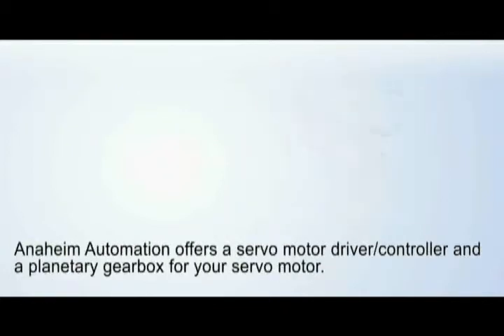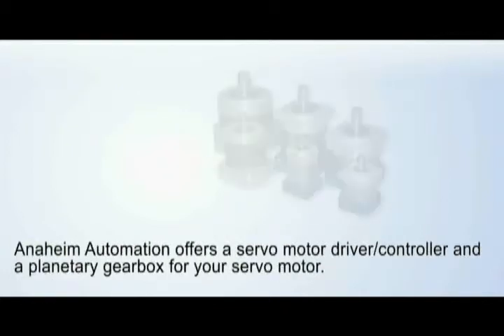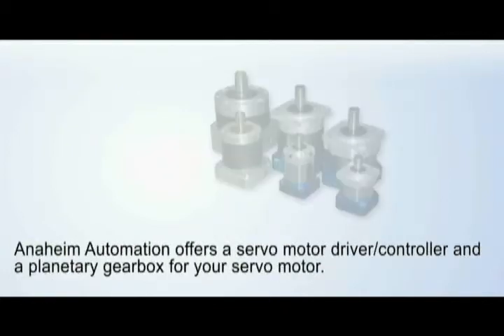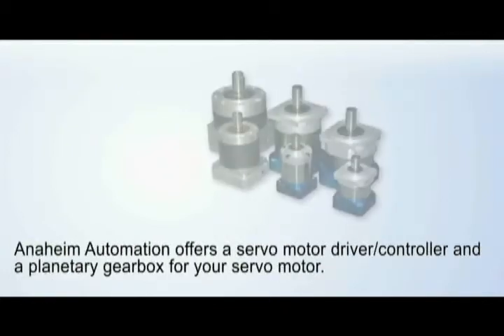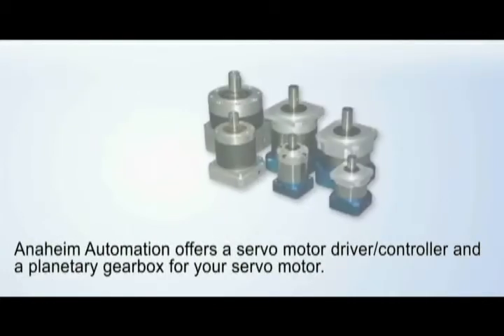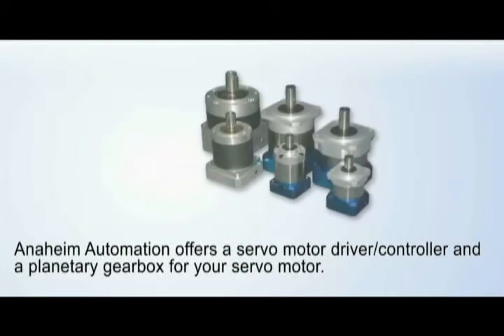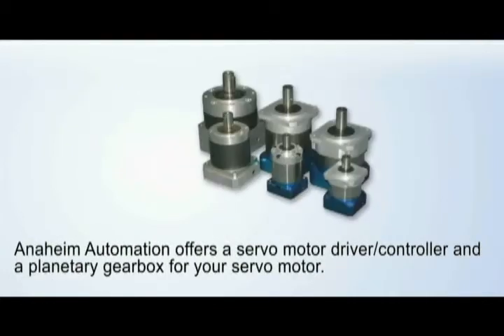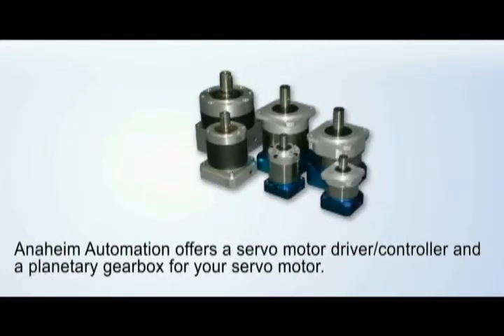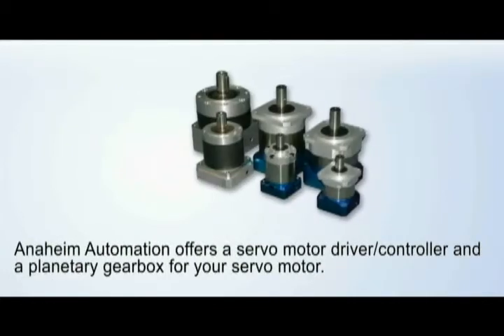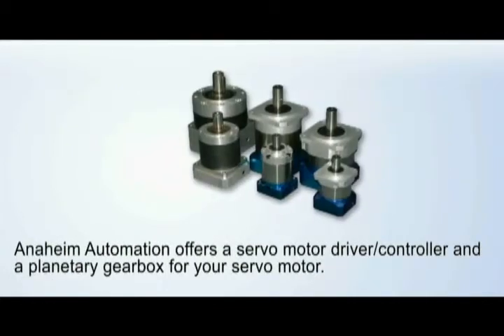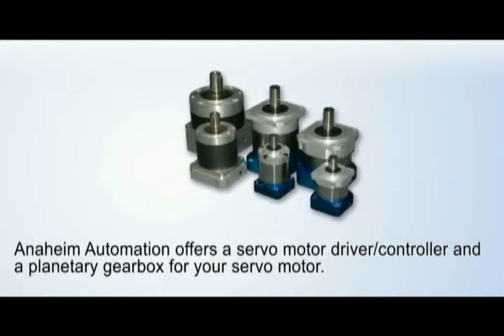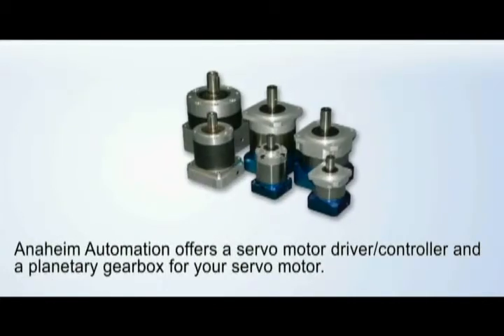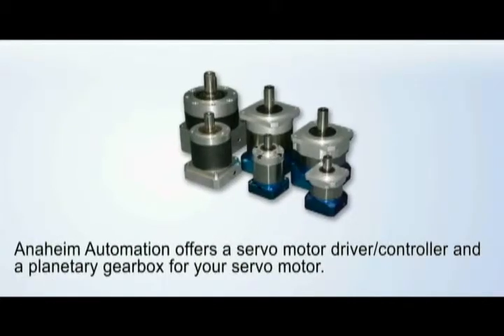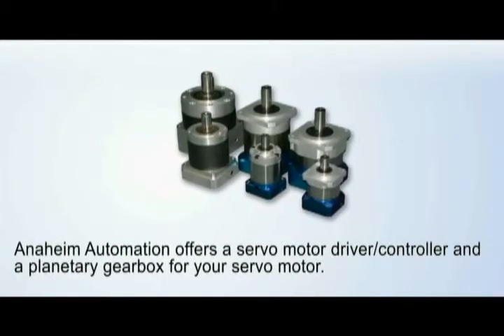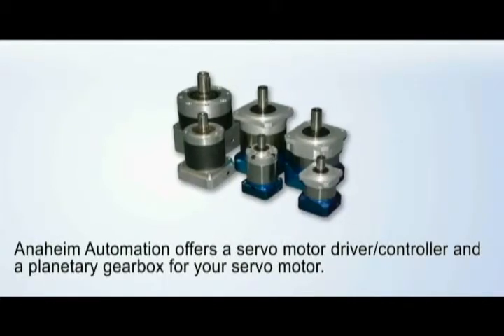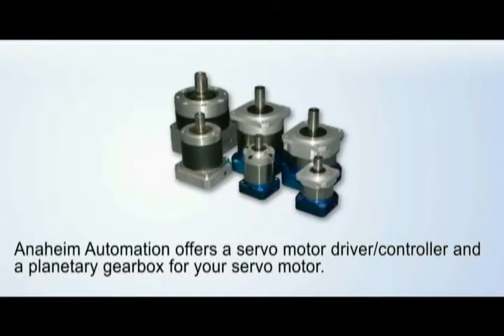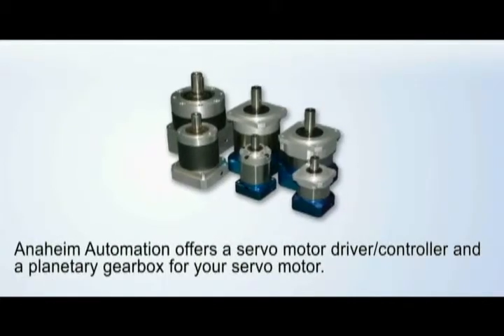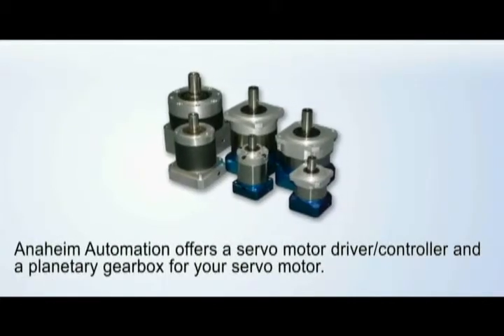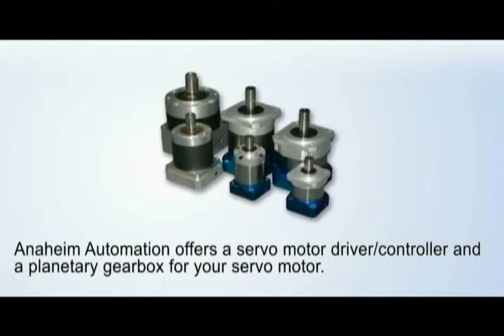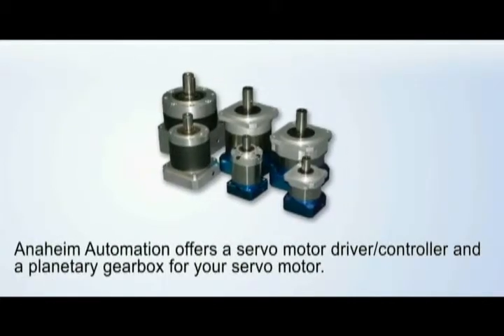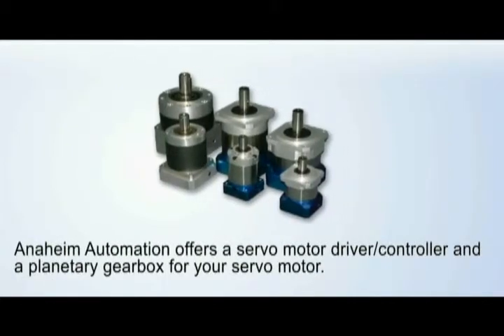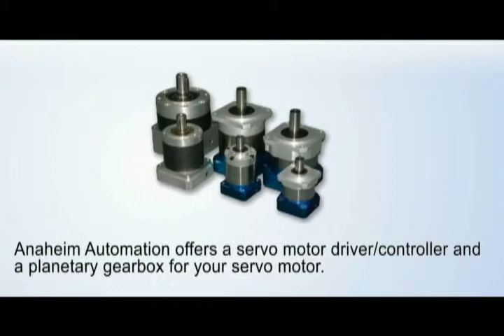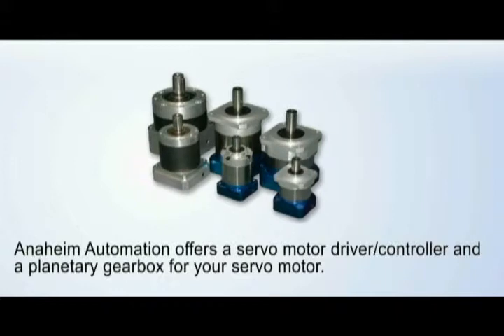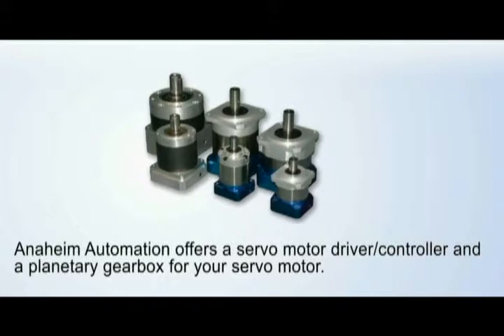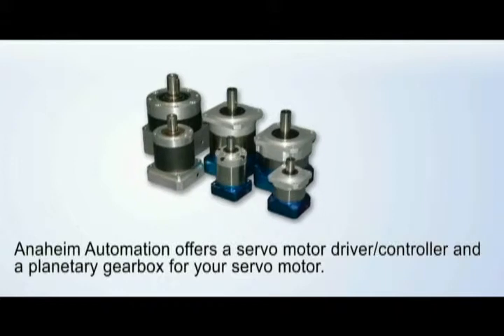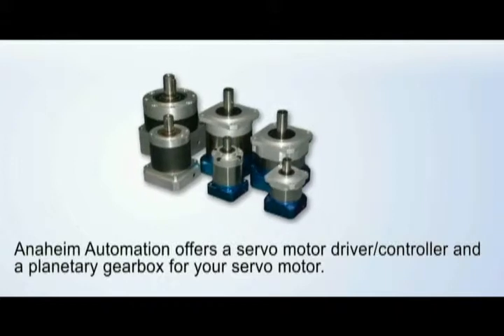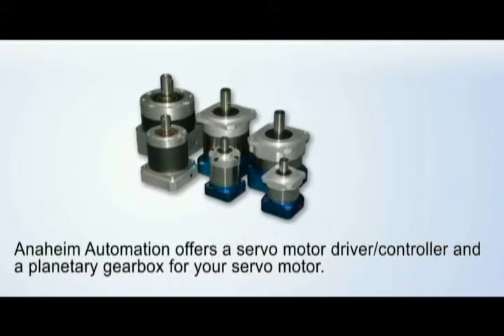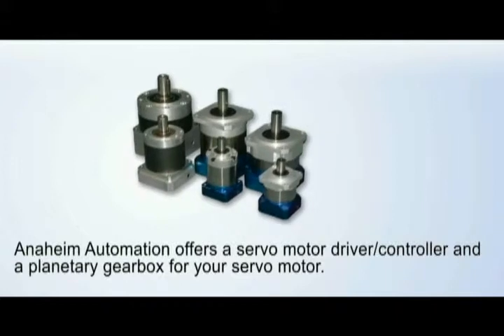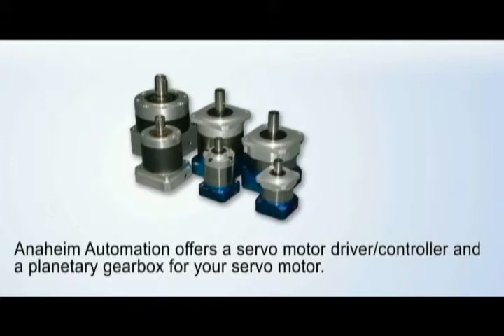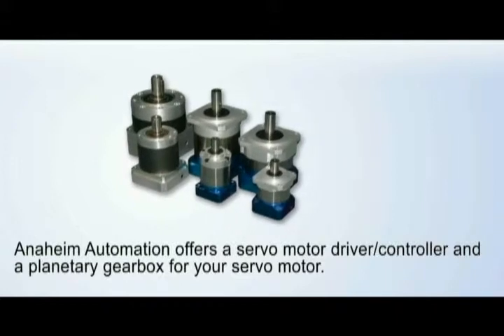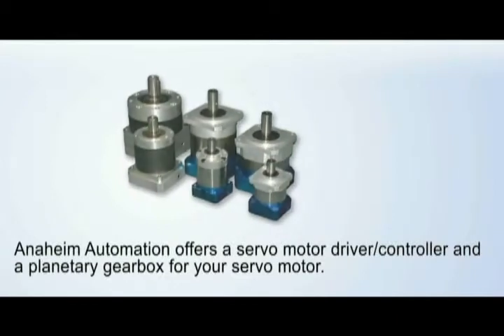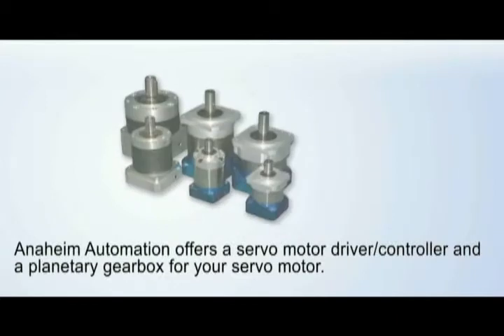Anaheim Automation offers a servo motor driver controller and a planetary gearbox for your servo motor.